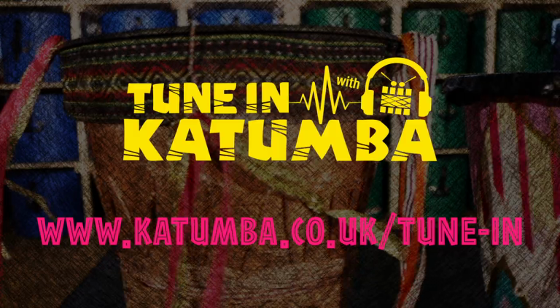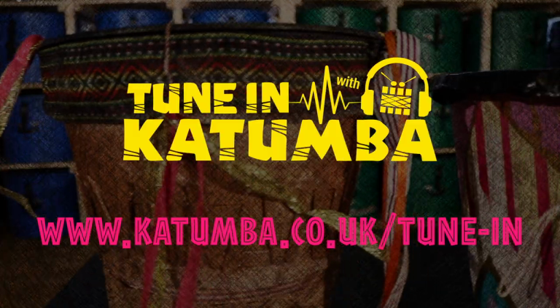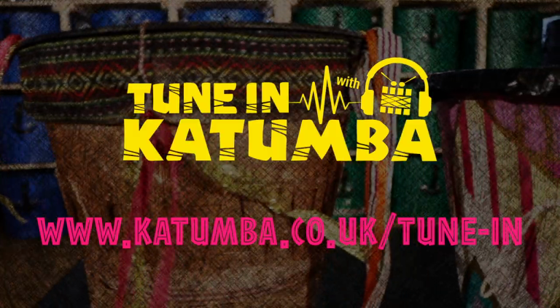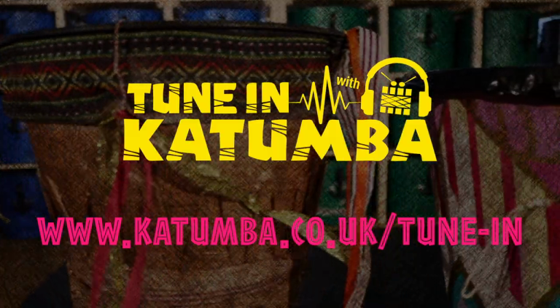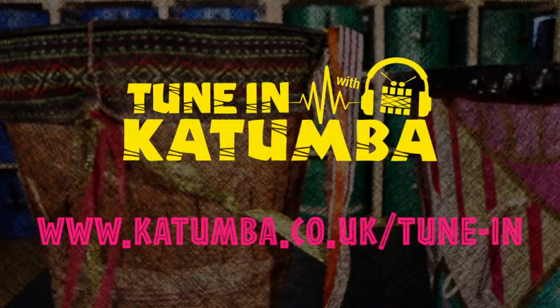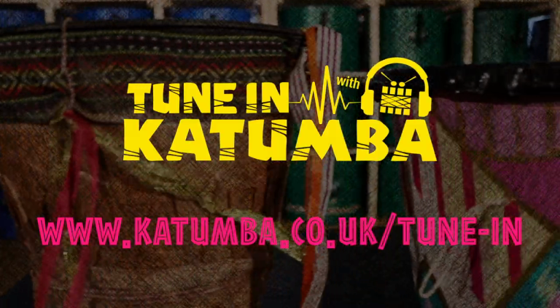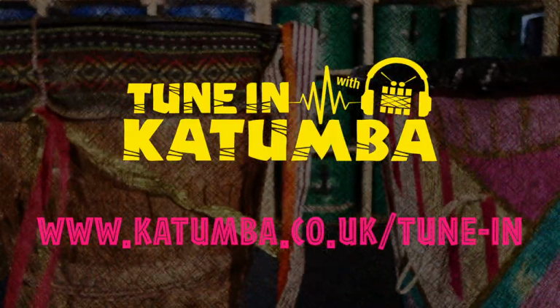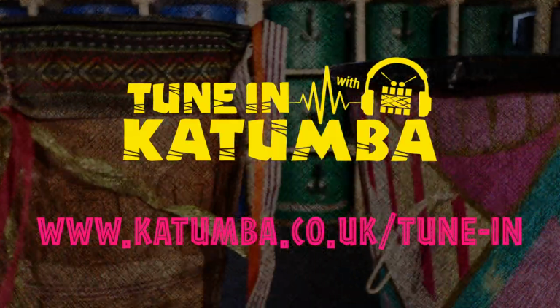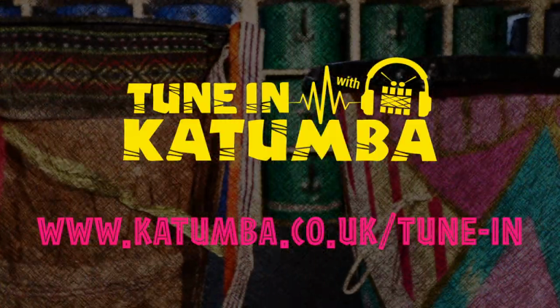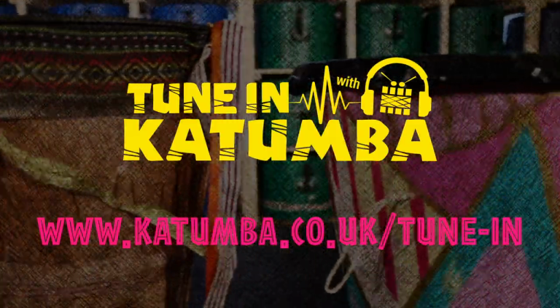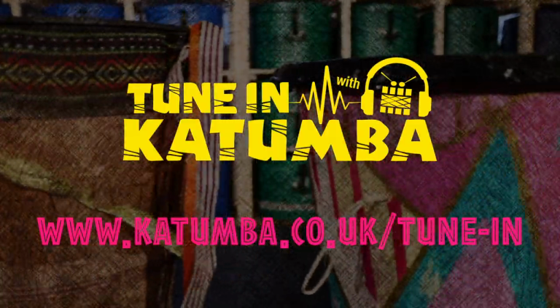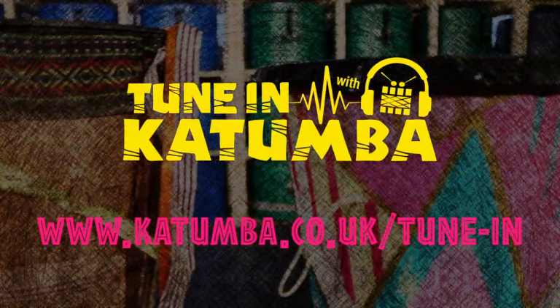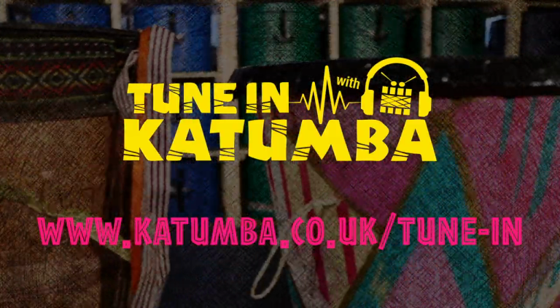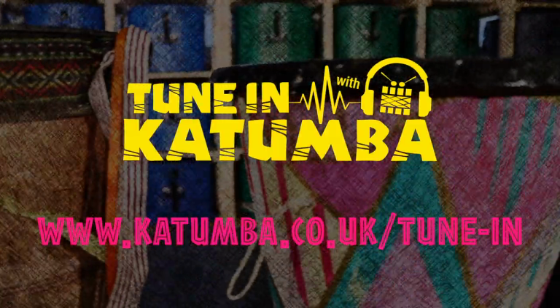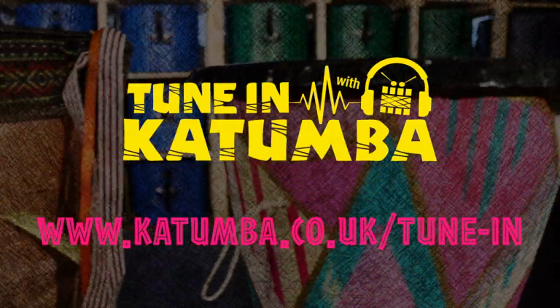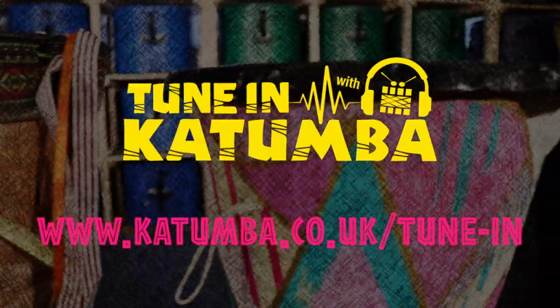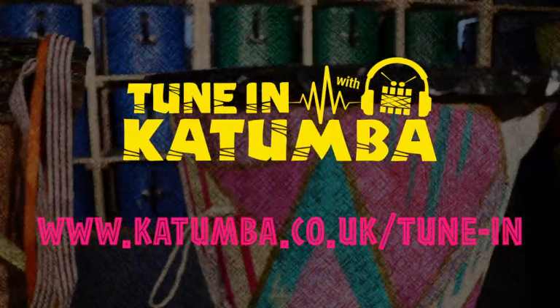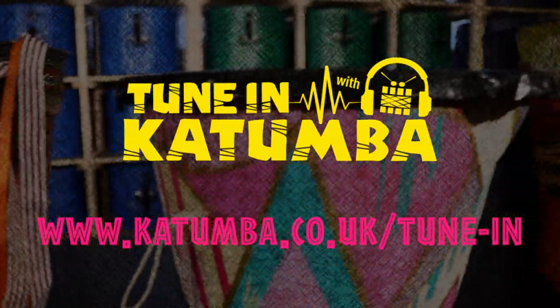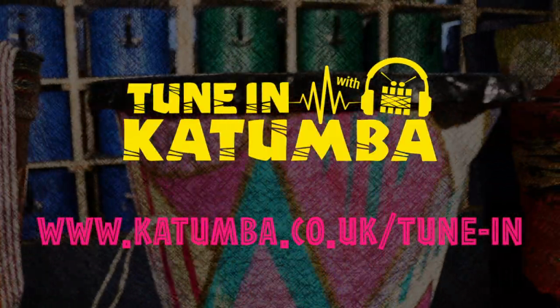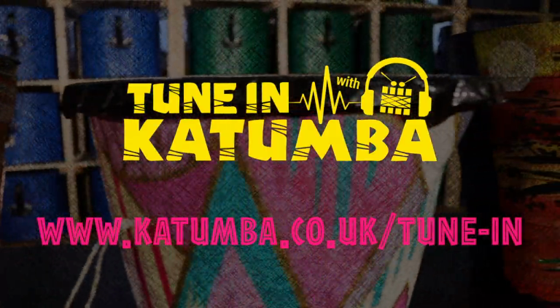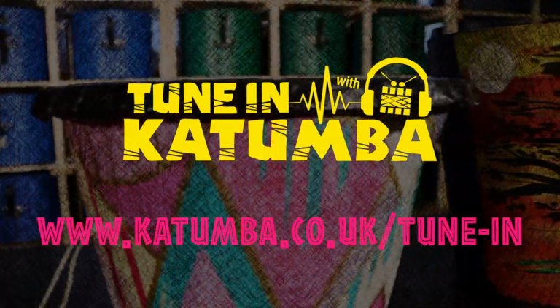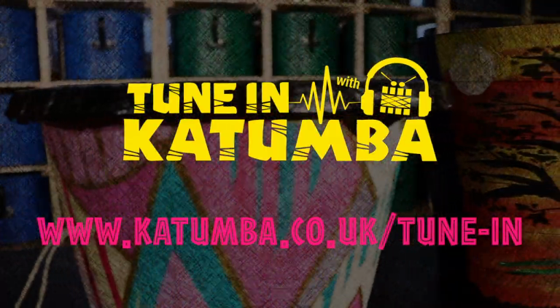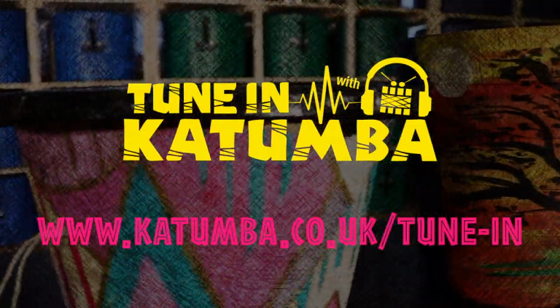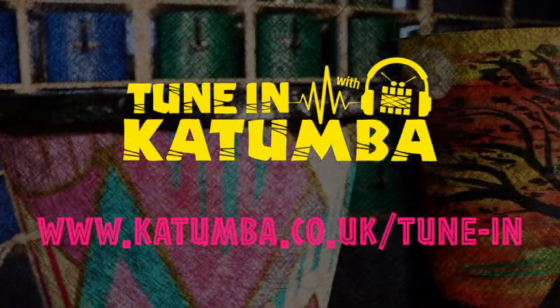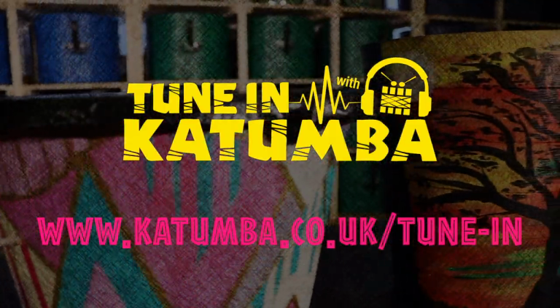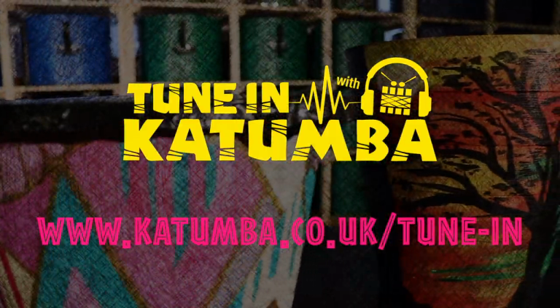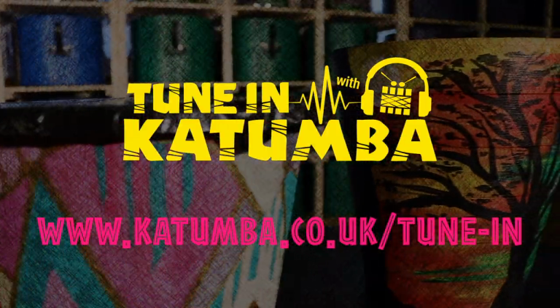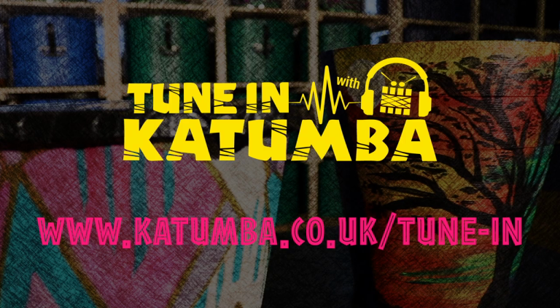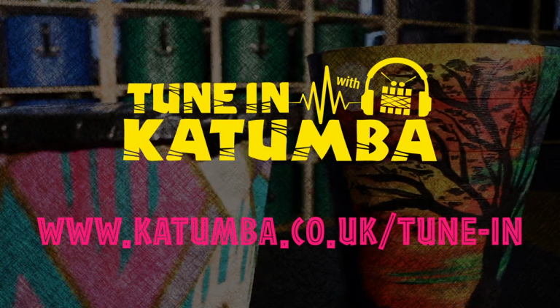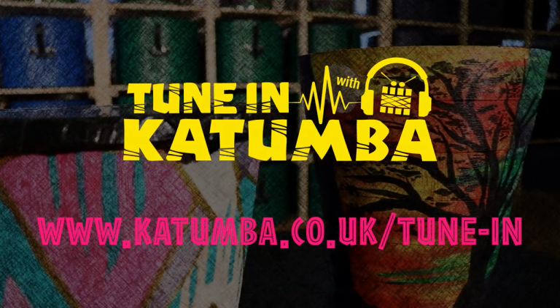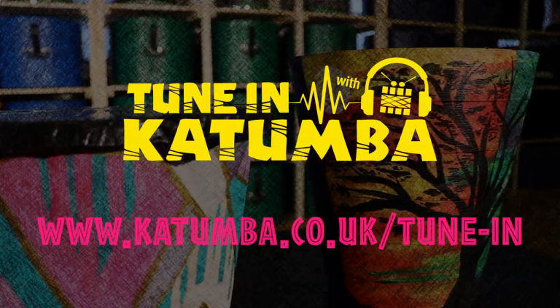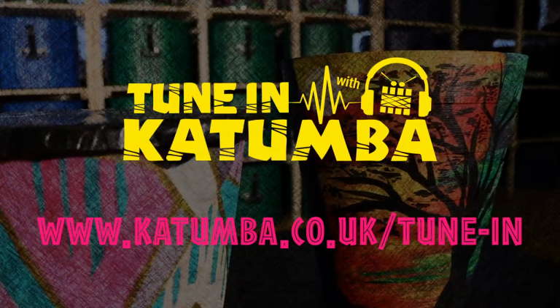For all information on TuneIn with the Kutumba, including activities, timetable and how you can get involved, check out our website at www.kutumba.co.uk/tune-in.